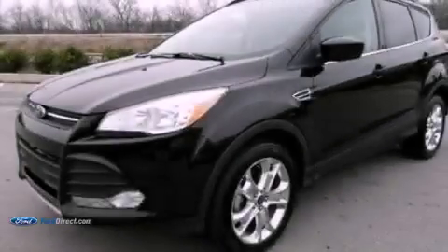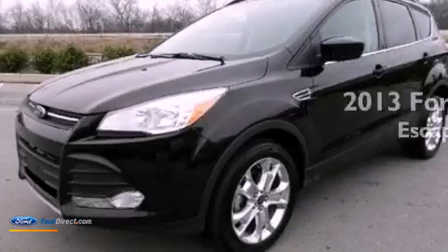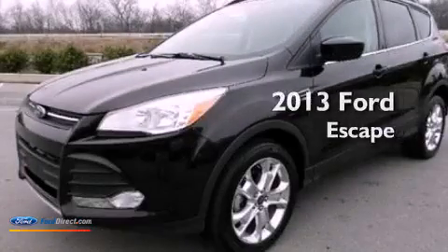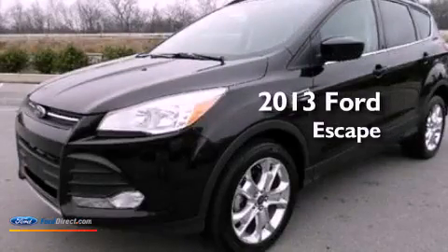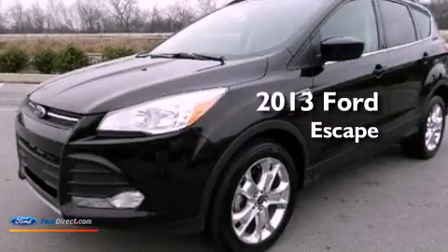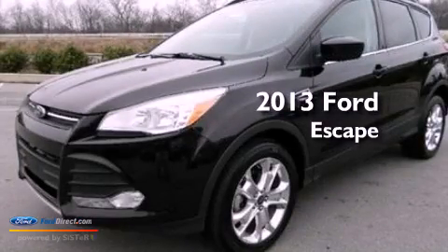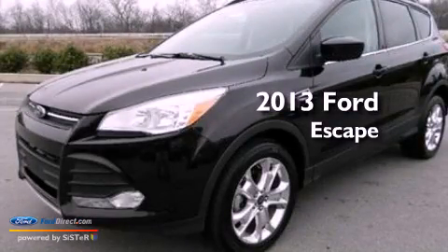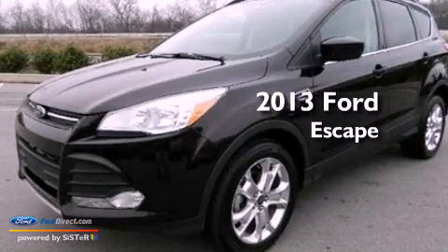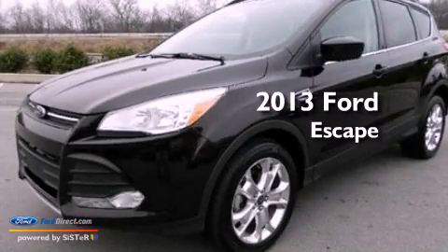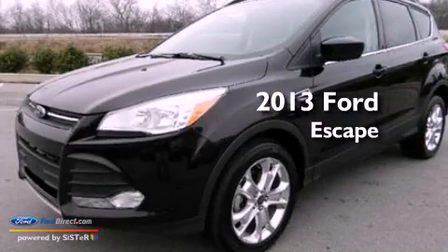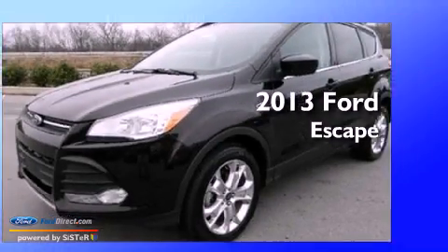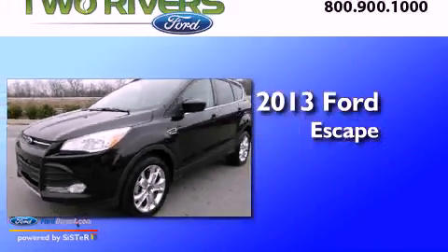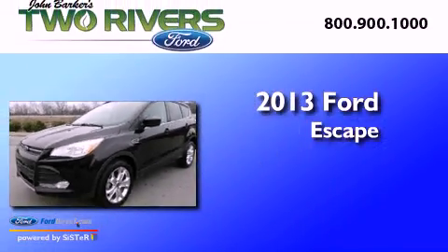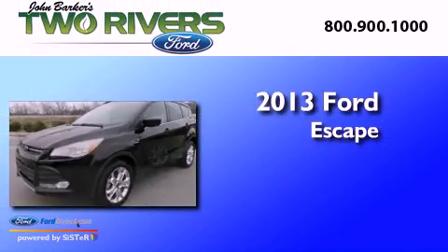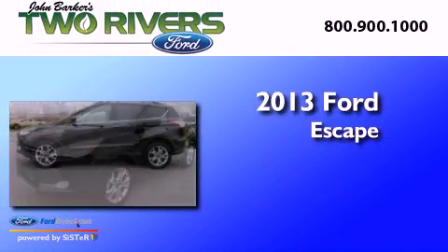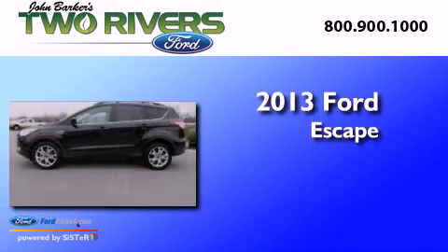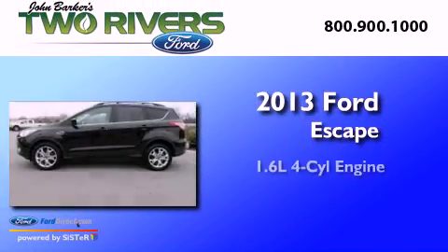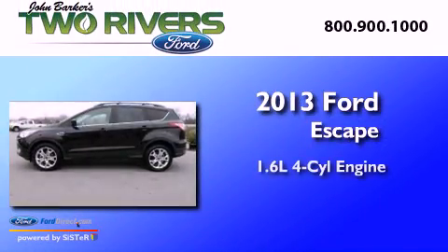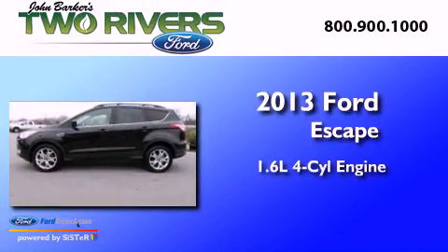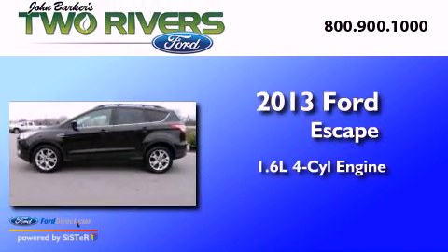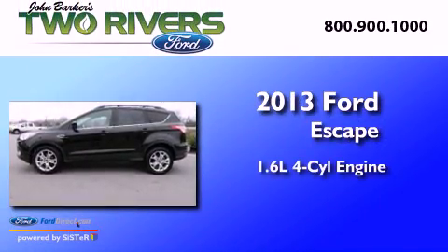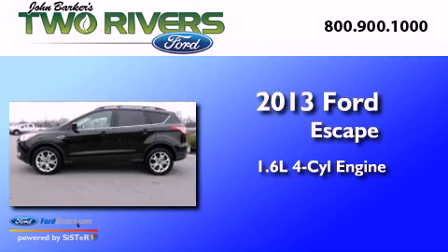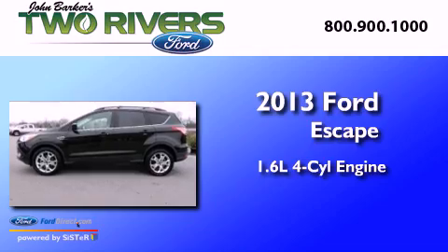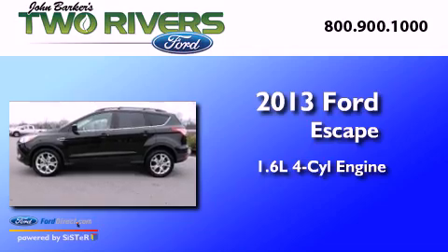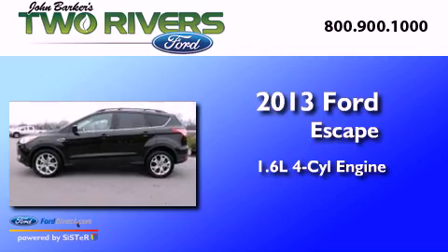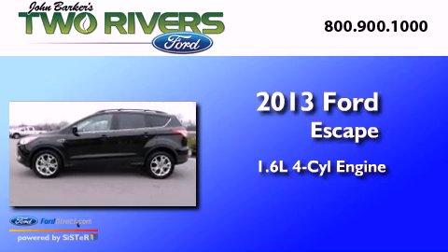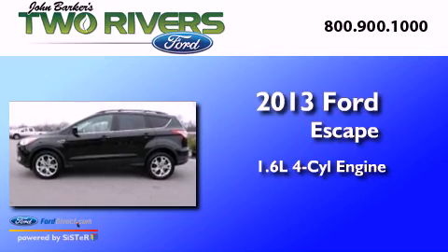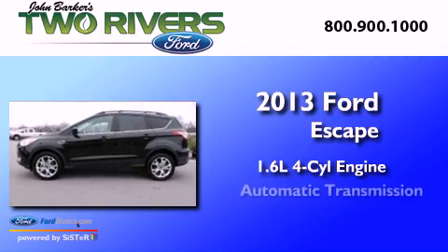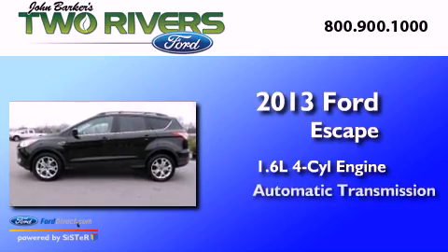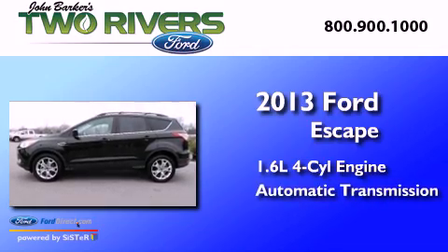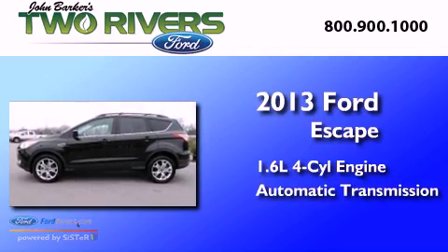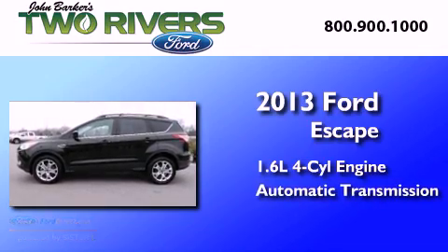This is a 2013 Ford Escape. It has a 1.6-liter four-cylinder engine and an automatic transmission.